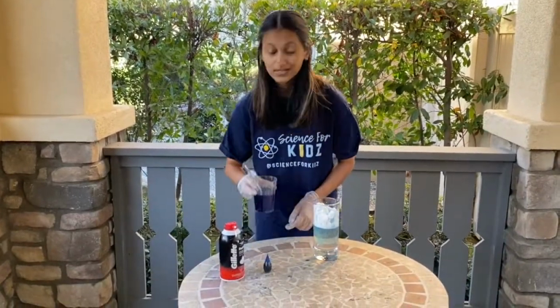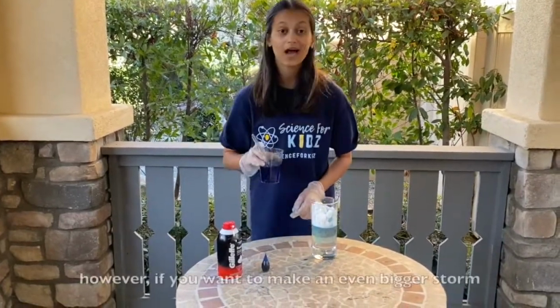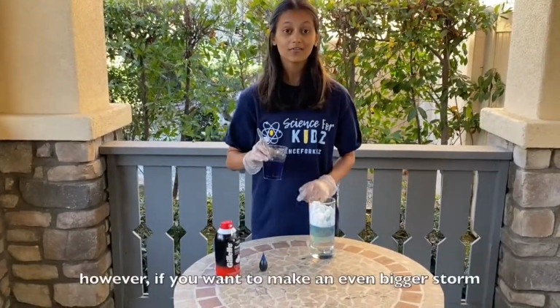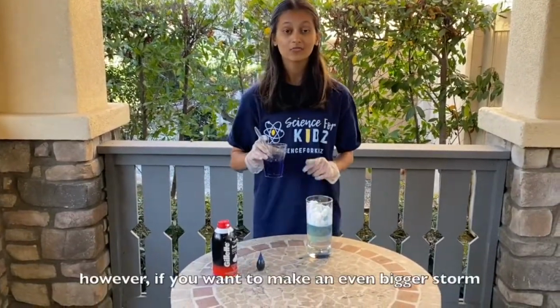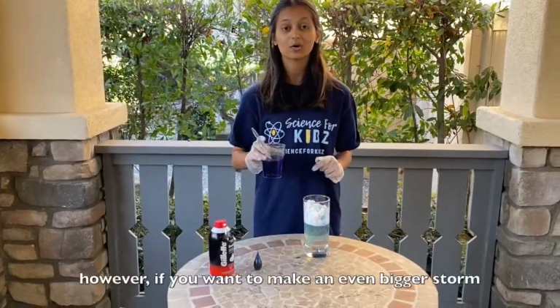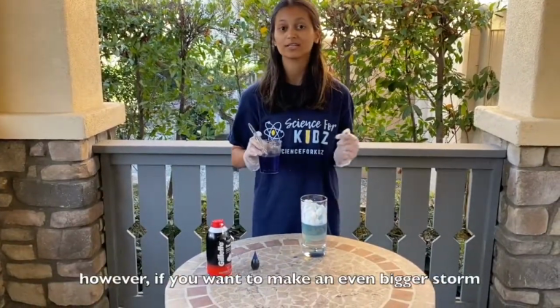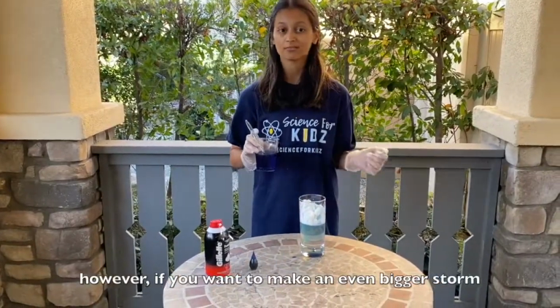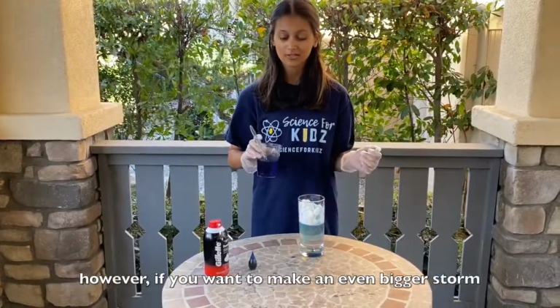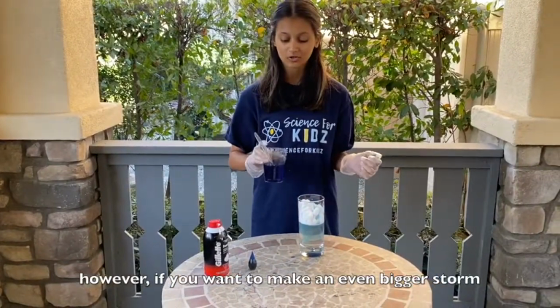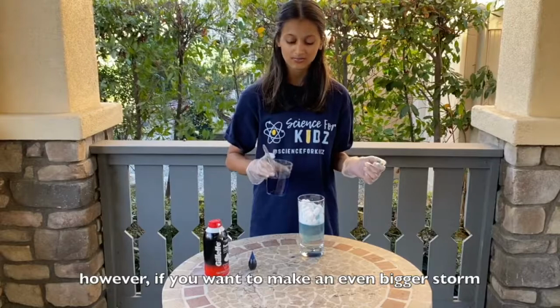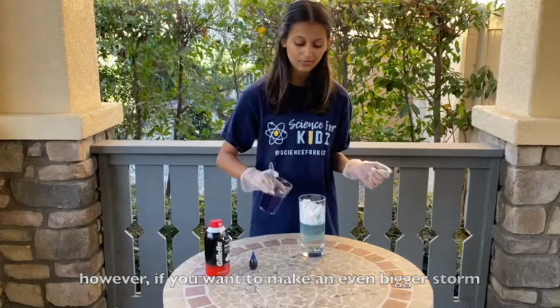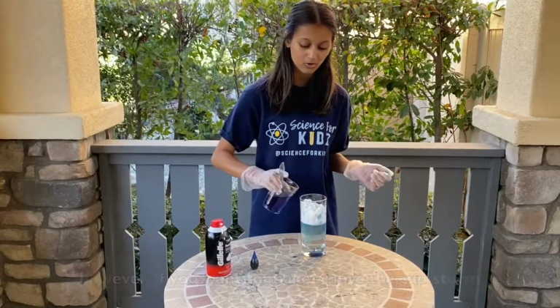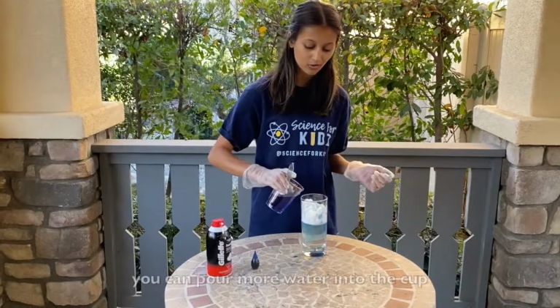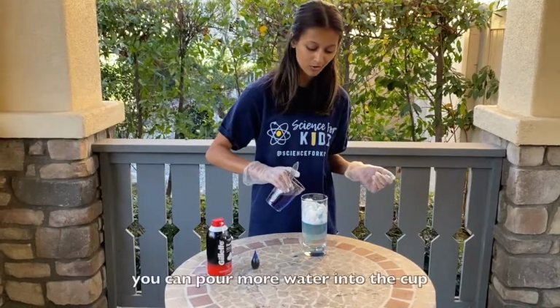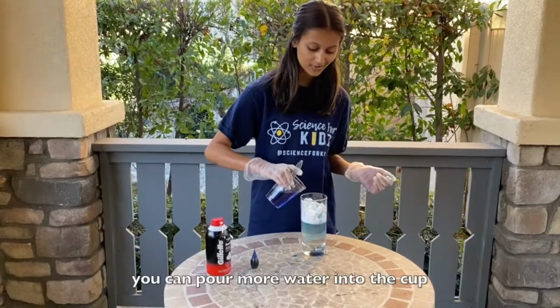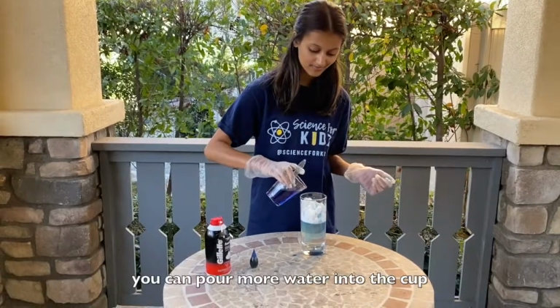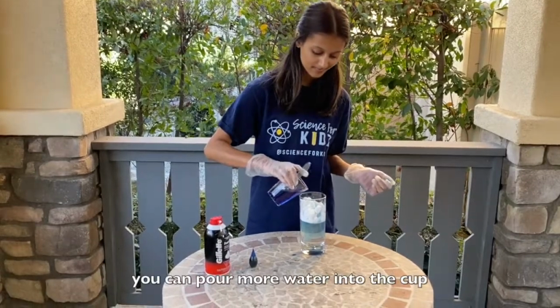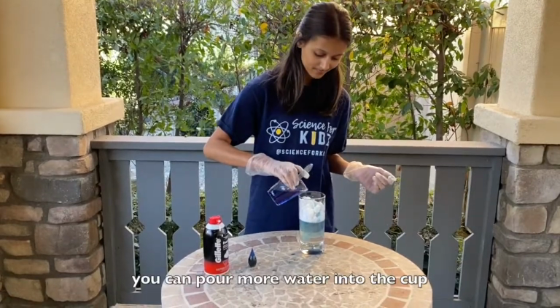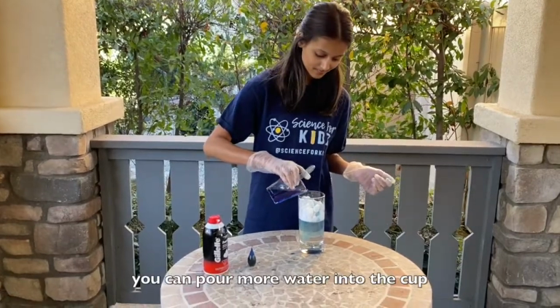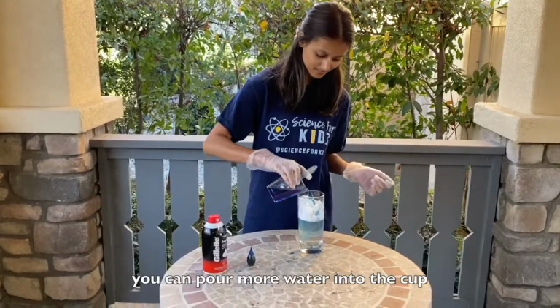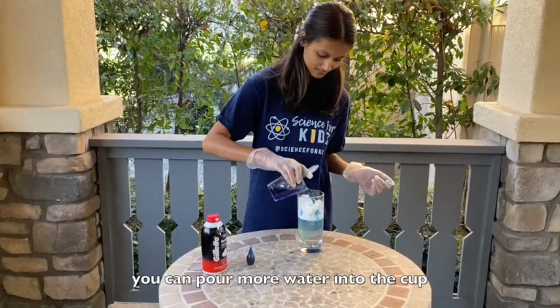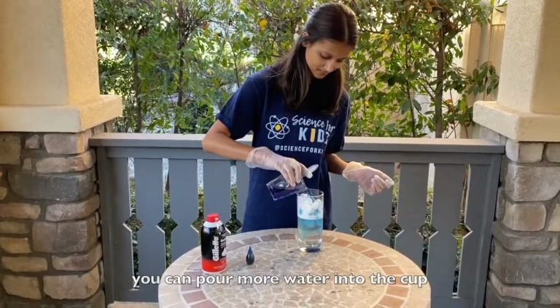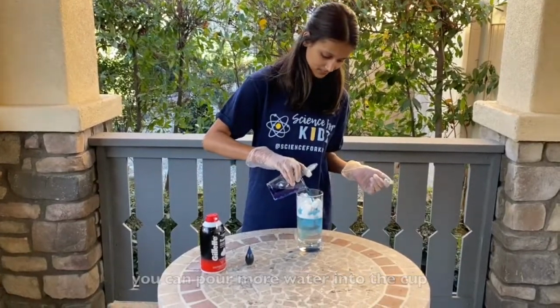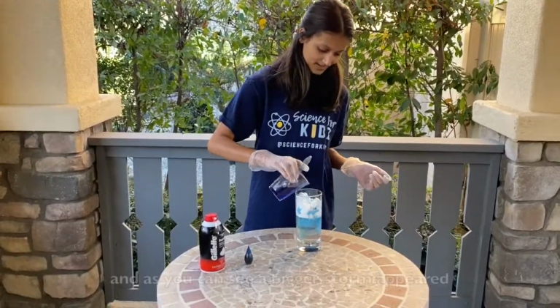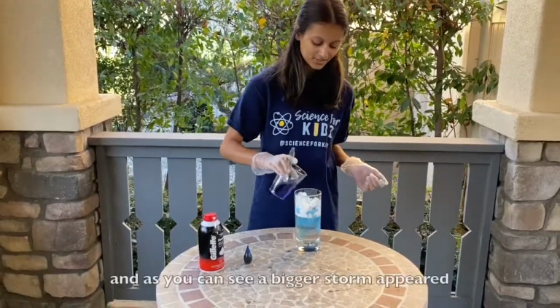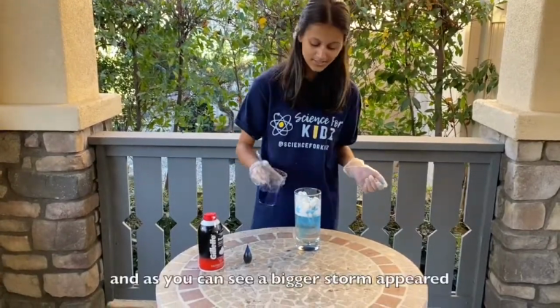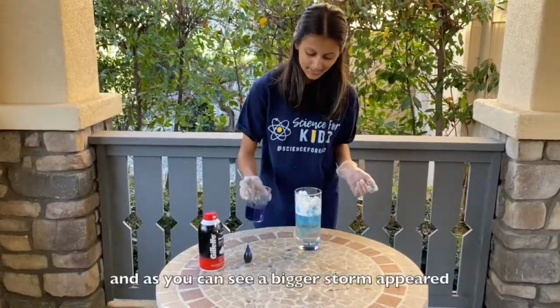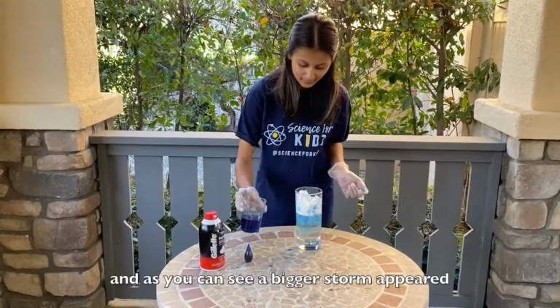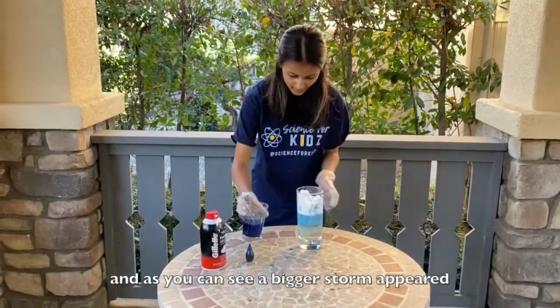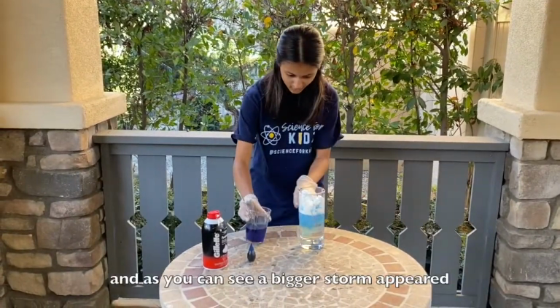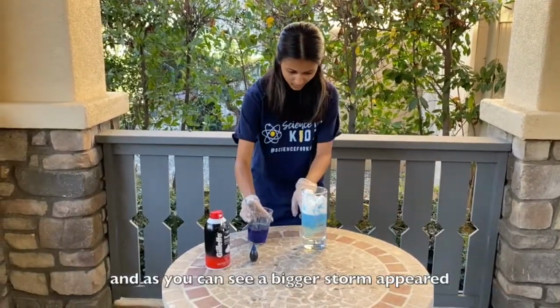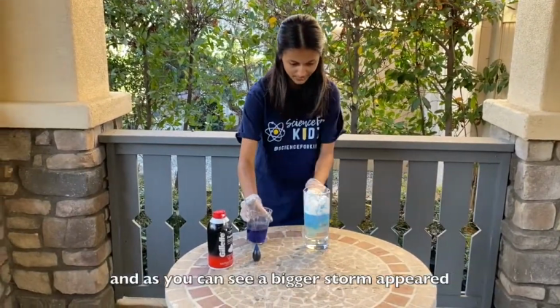However, if you want an even bigger storm, you can pour more water in. And as you can see, a bigger storm appears.